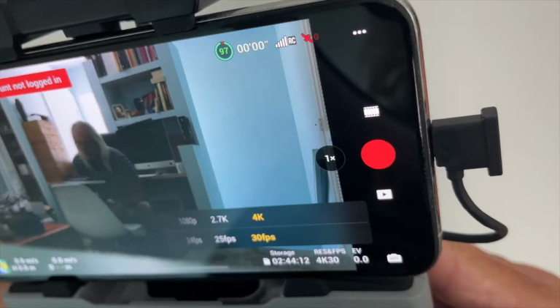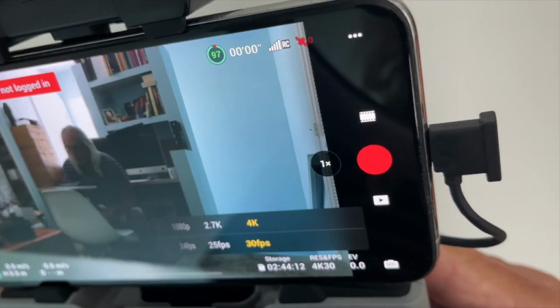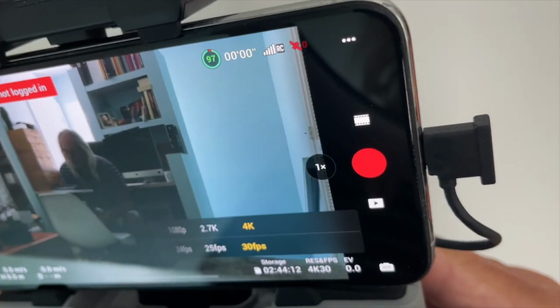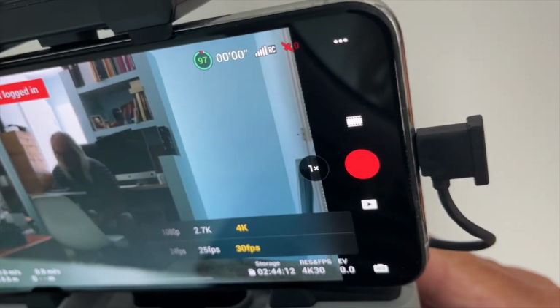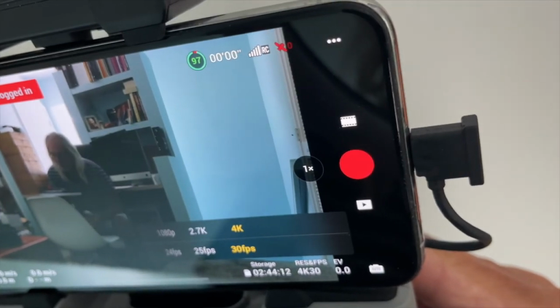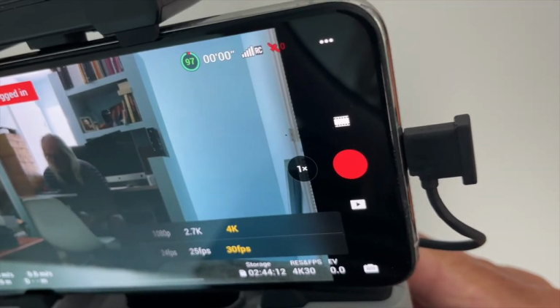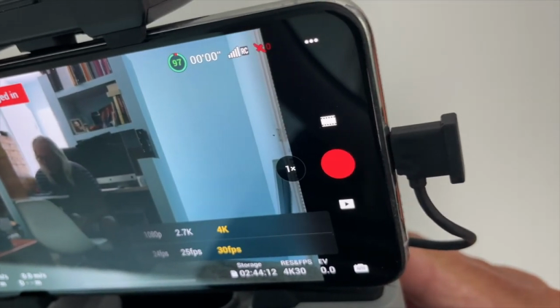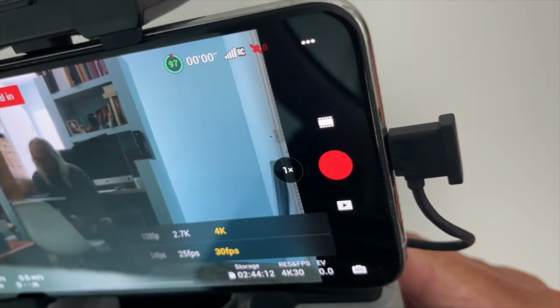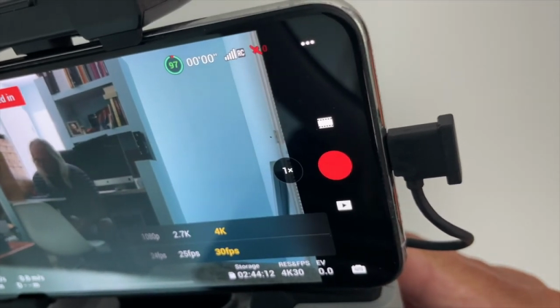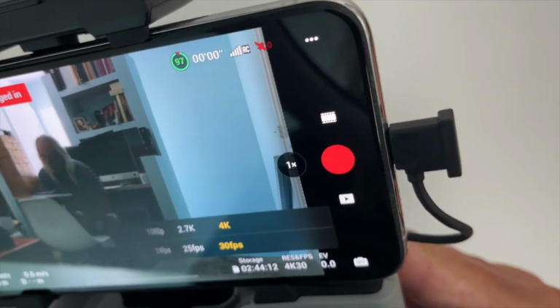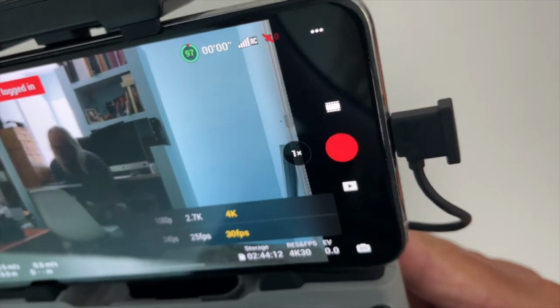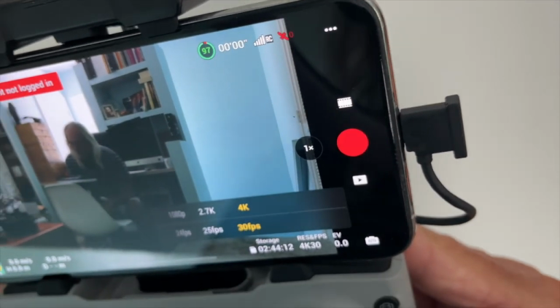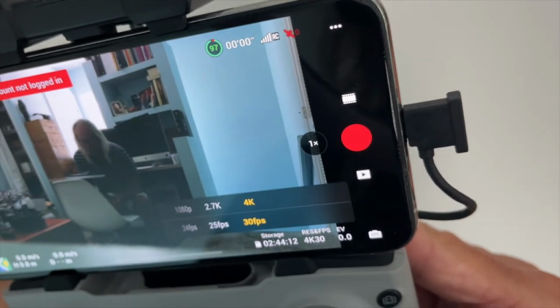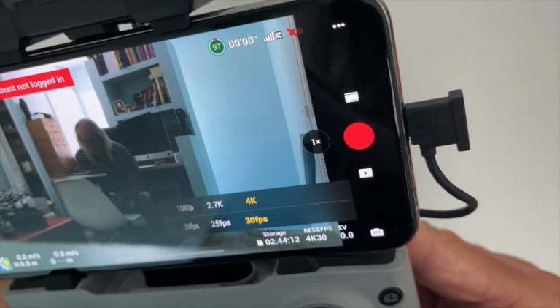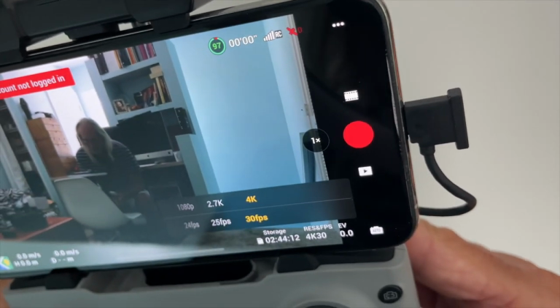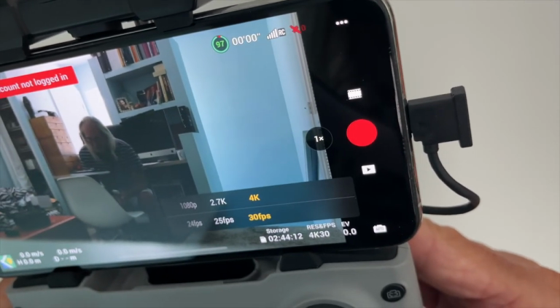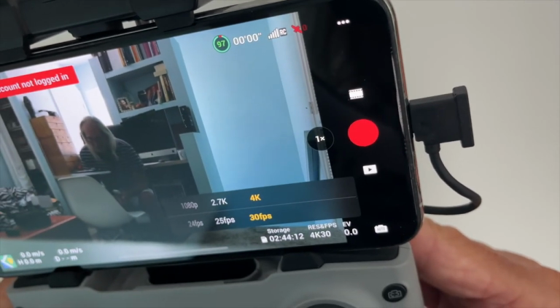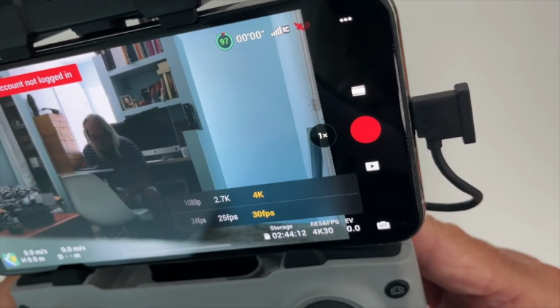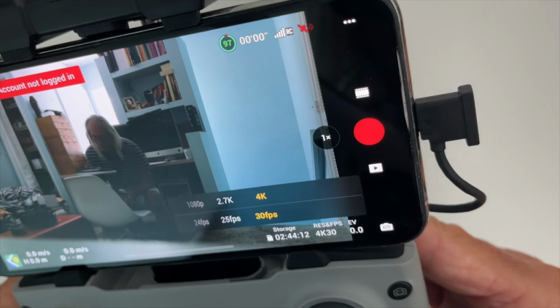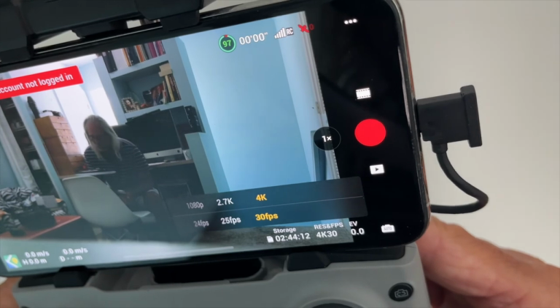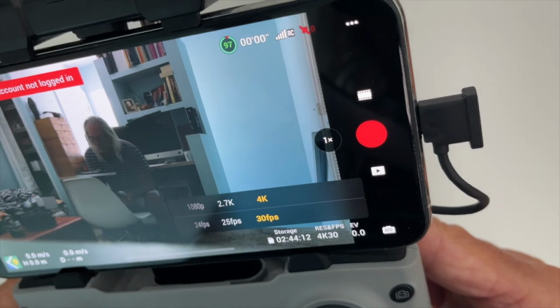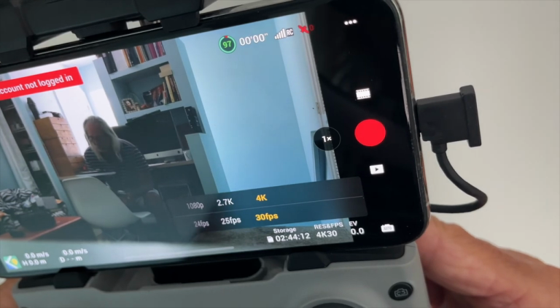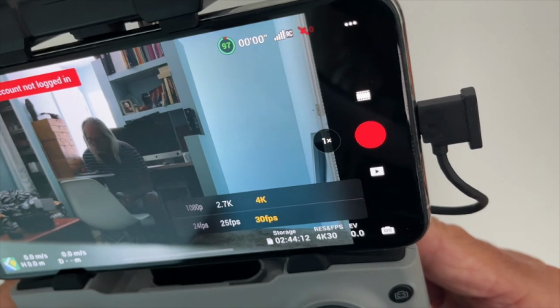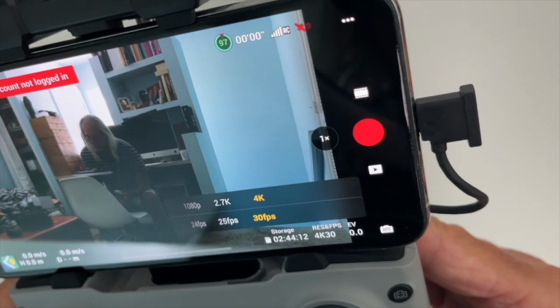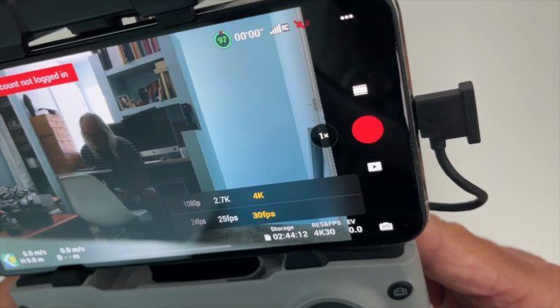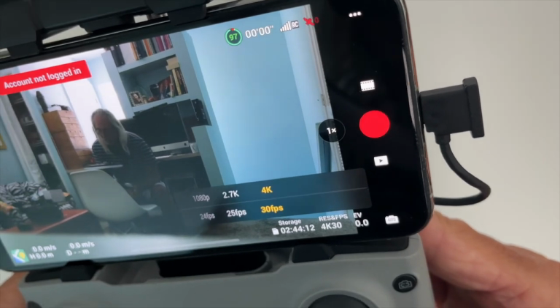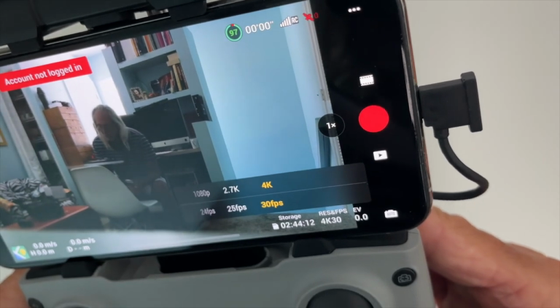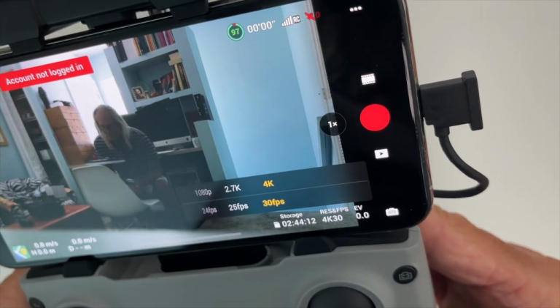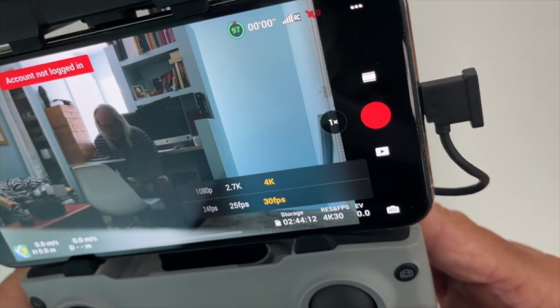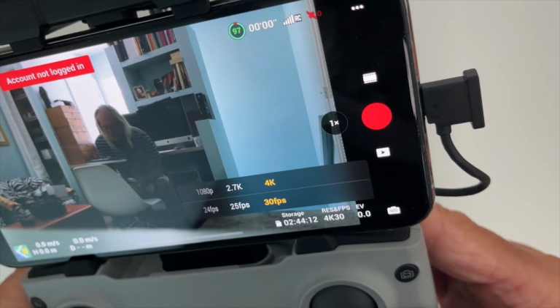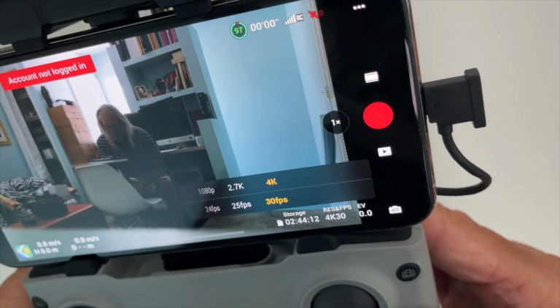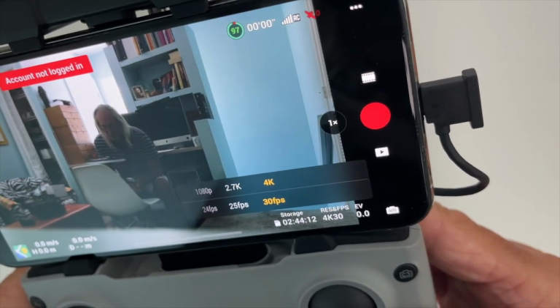If you like this video, subscribe to my channel and check out my other awesome videos where I show you how to do stuff with your DJI Mini 2.